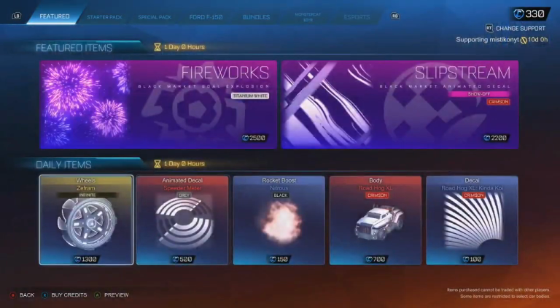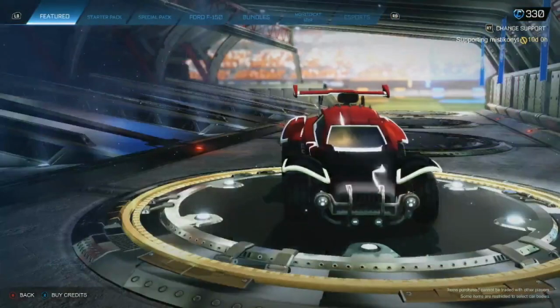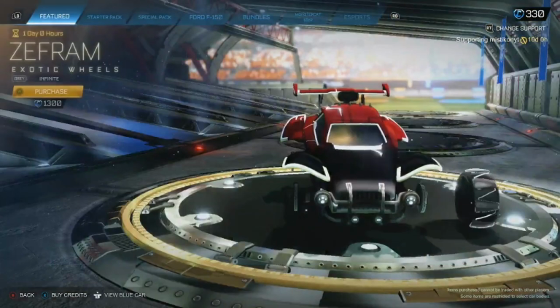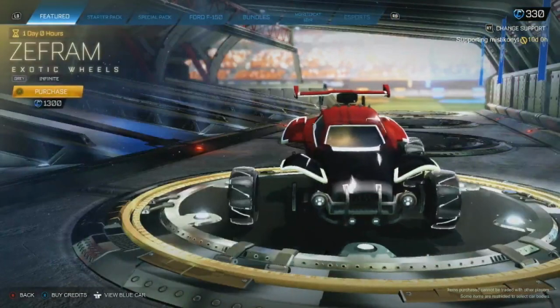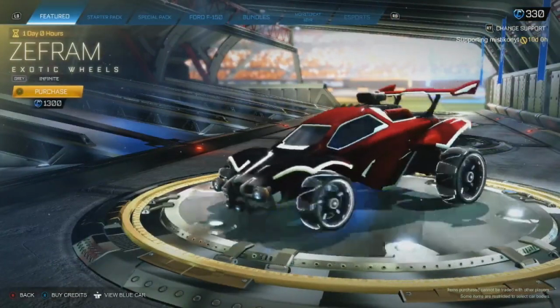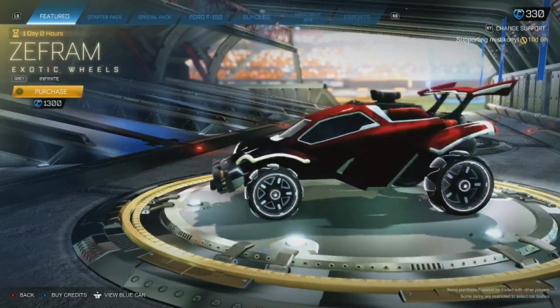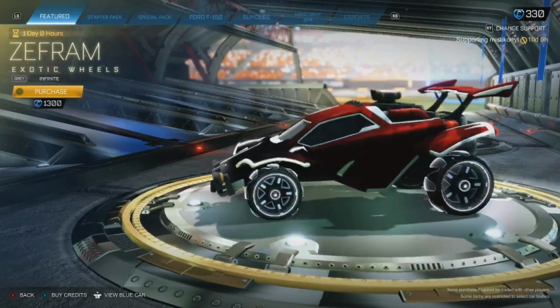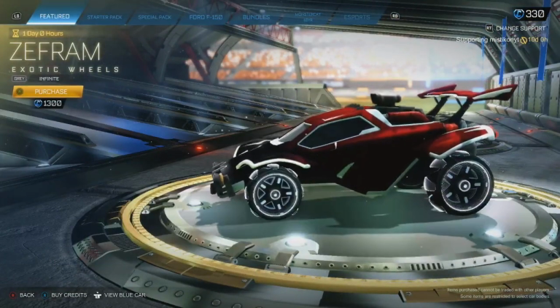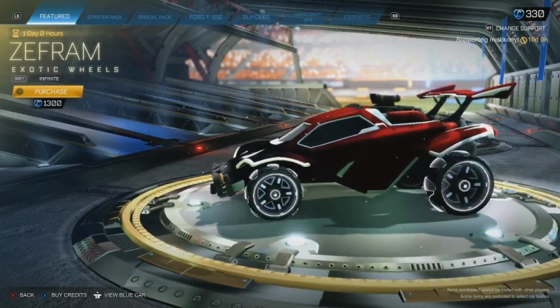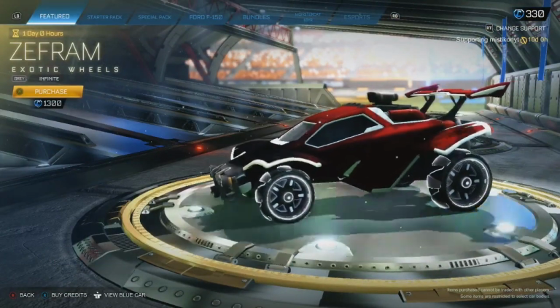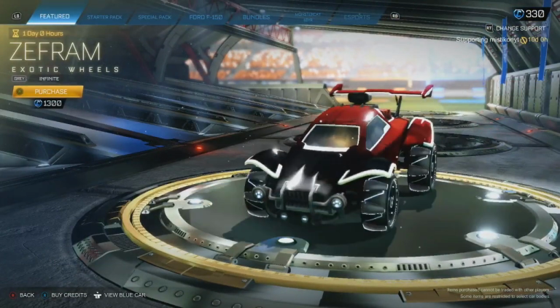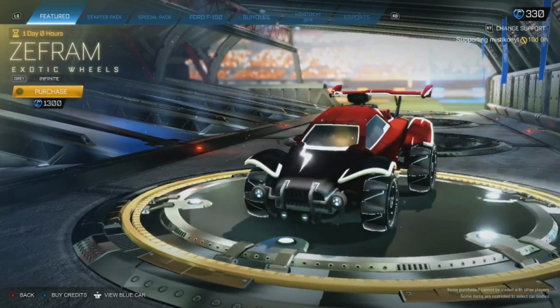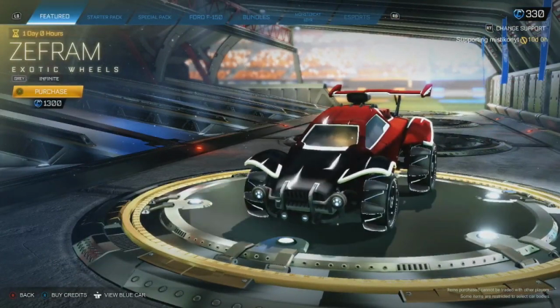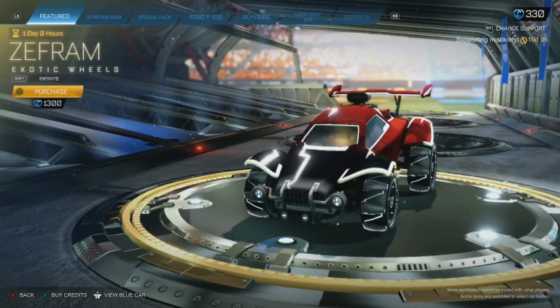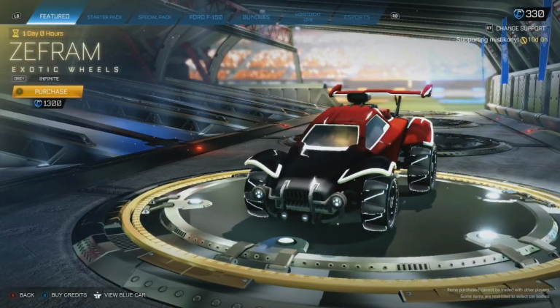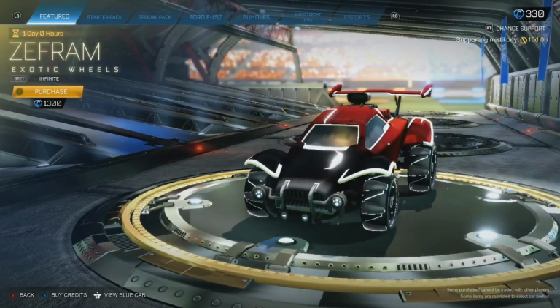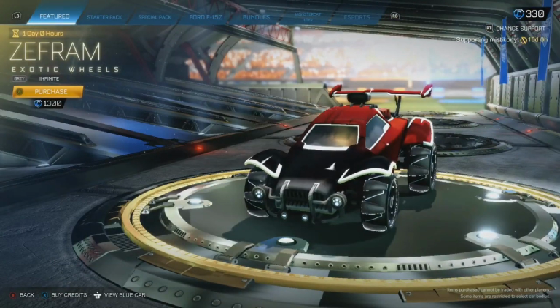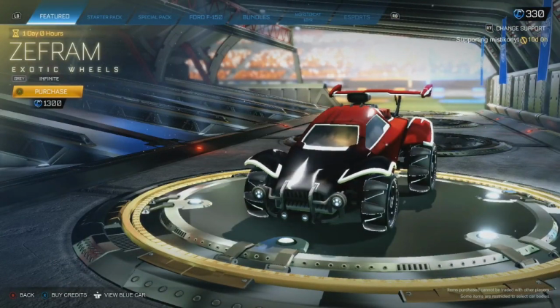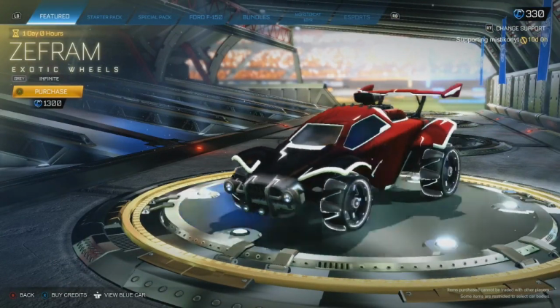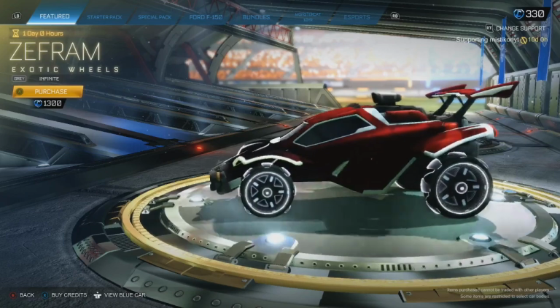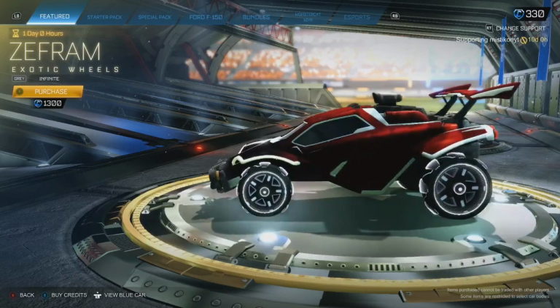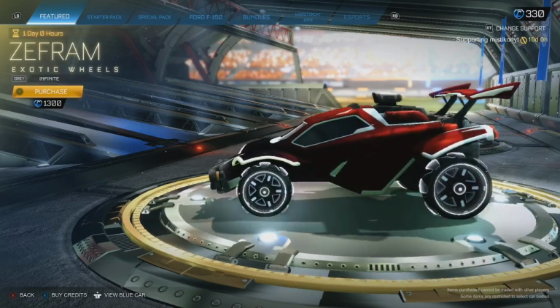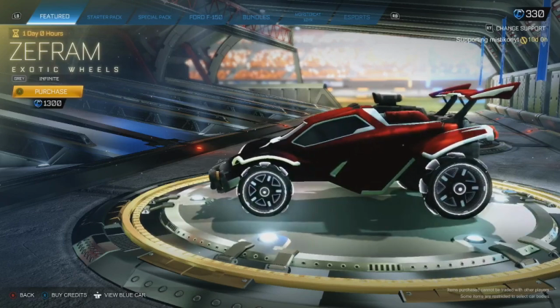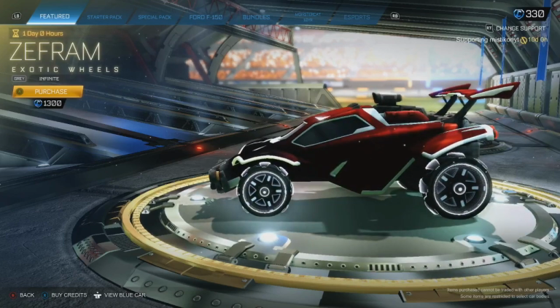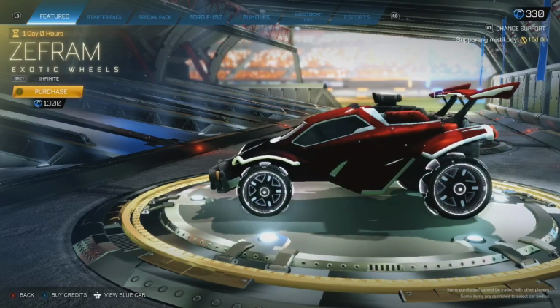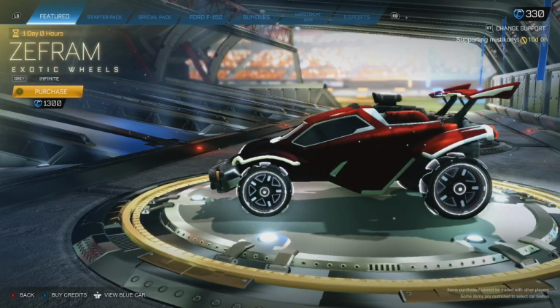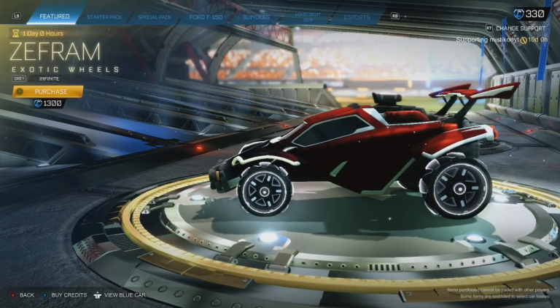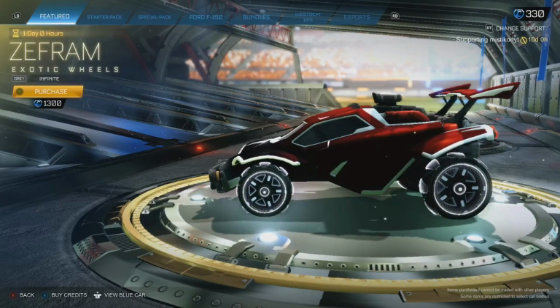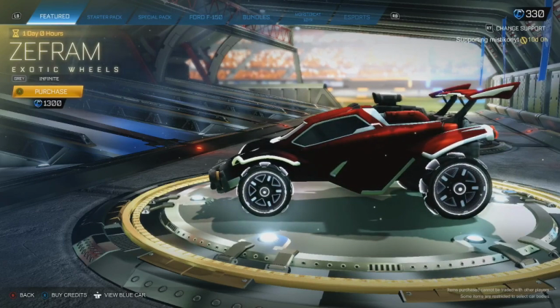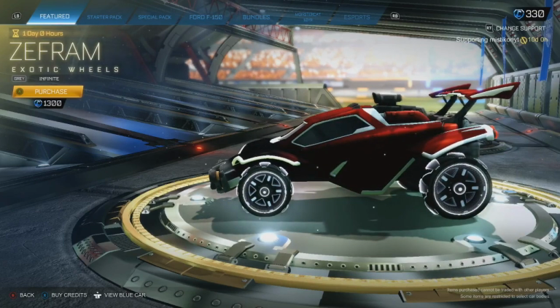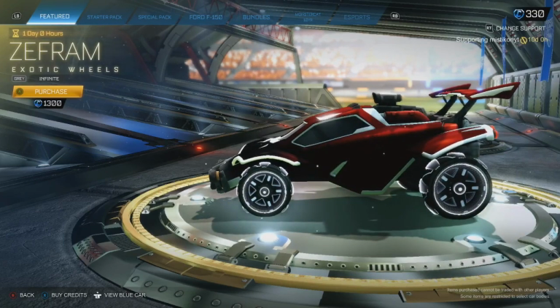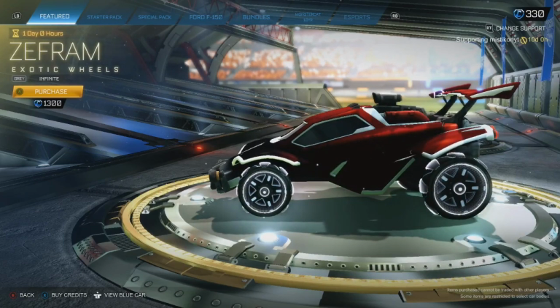And then to finish it off, grey Zephyrs. They actually go well with the wheels anyway. Not worth 1.3 though. But that's going to be it for today.